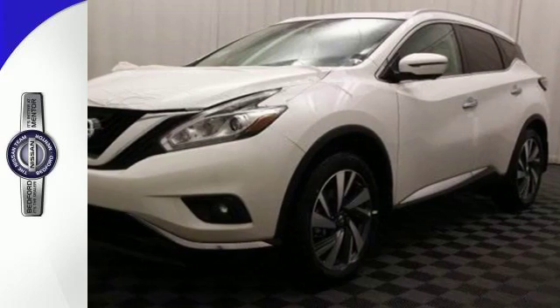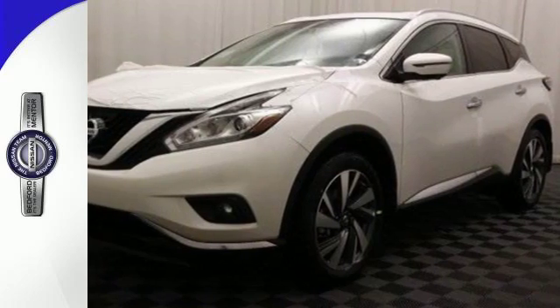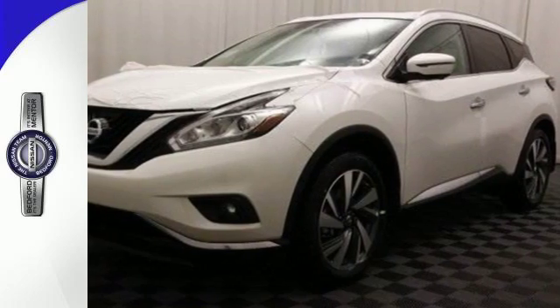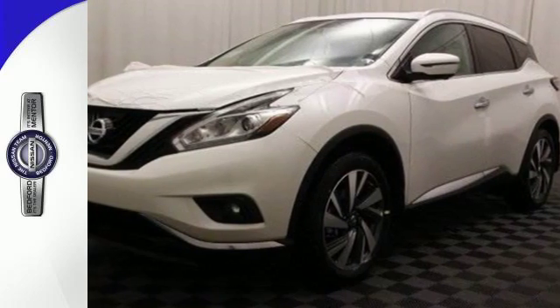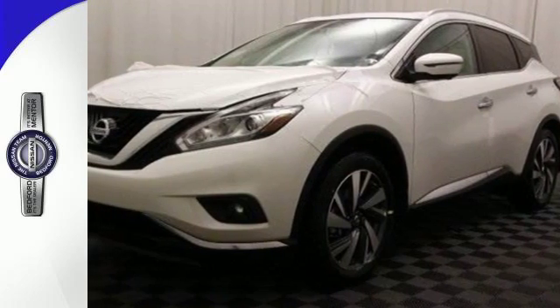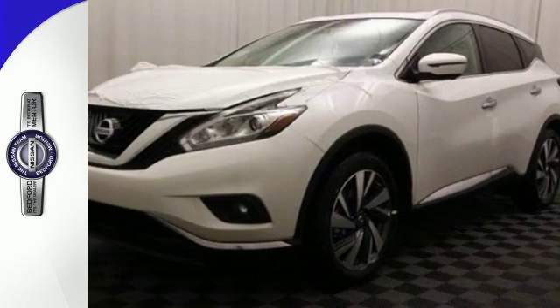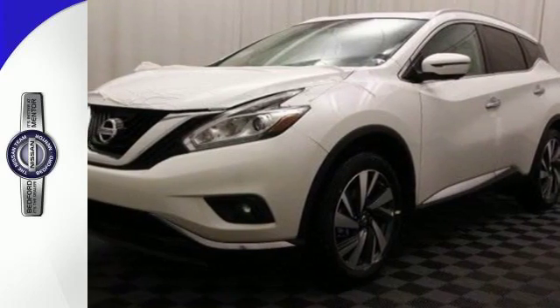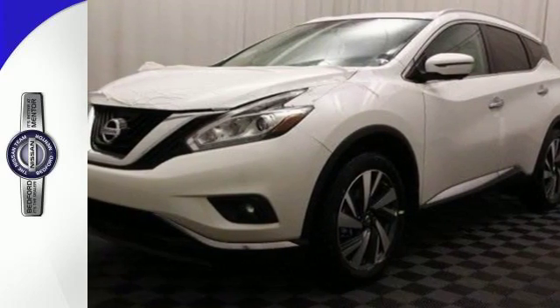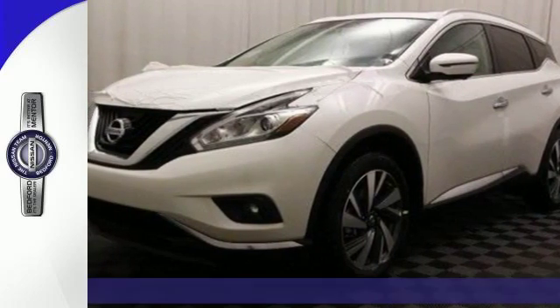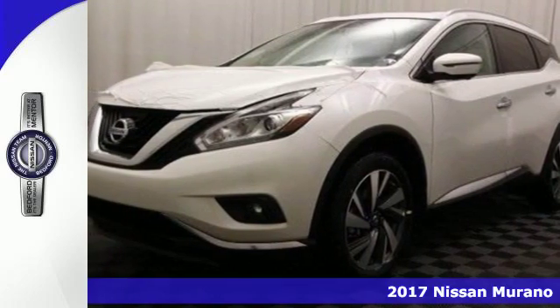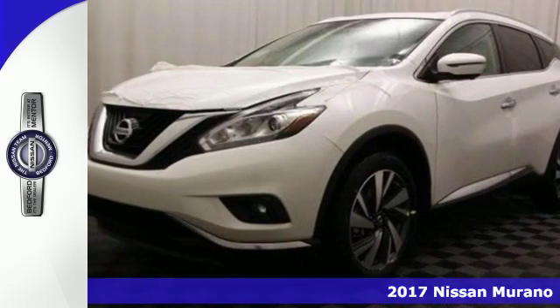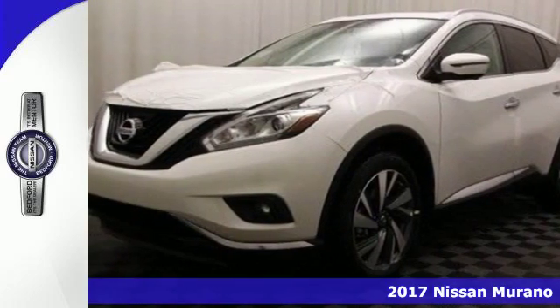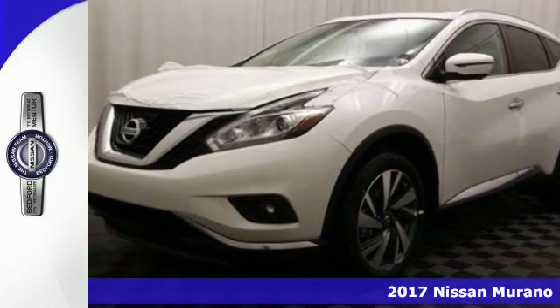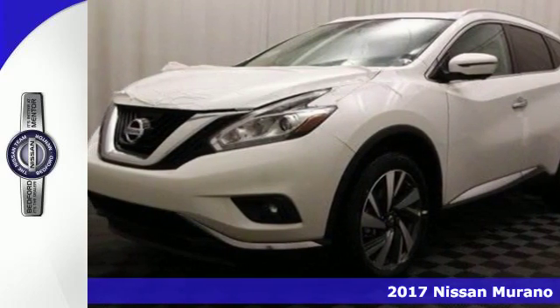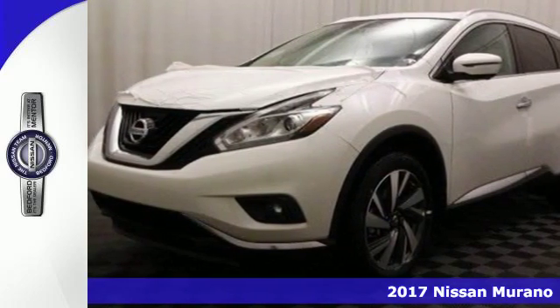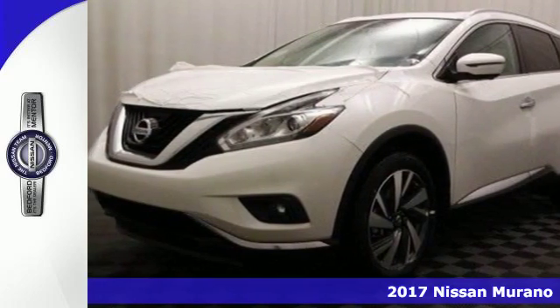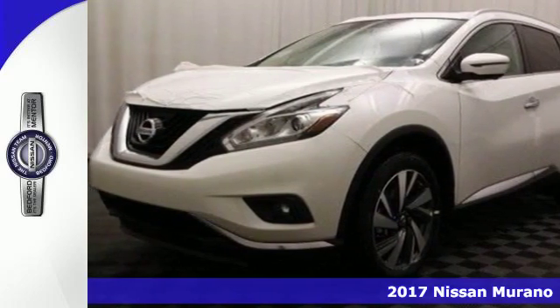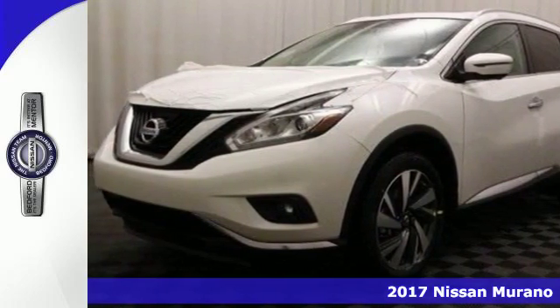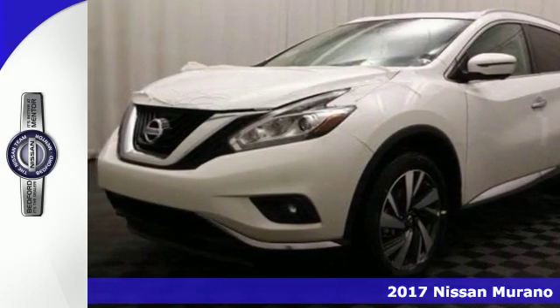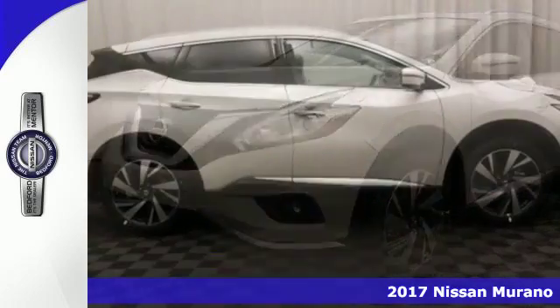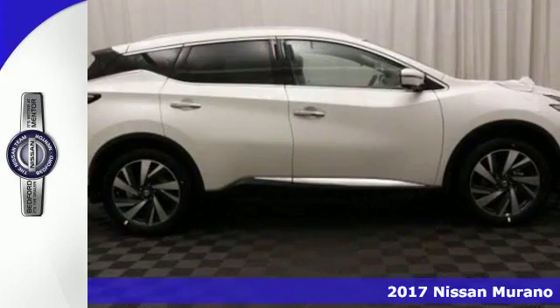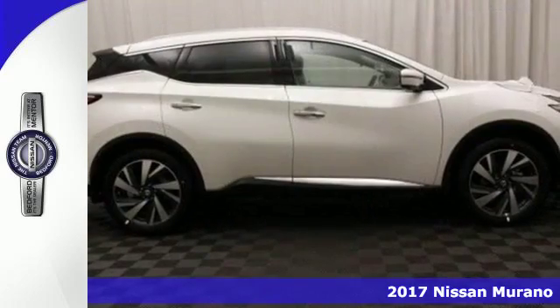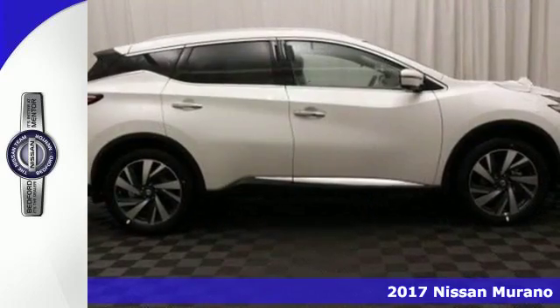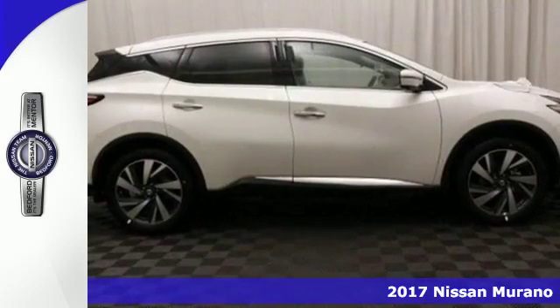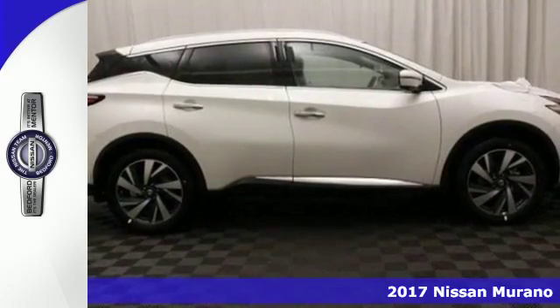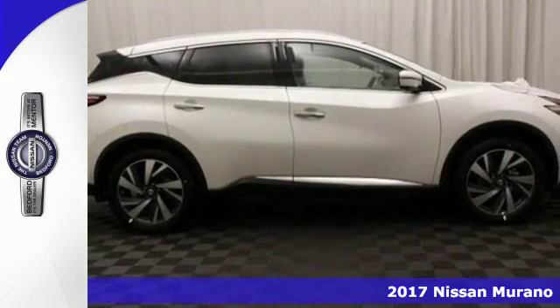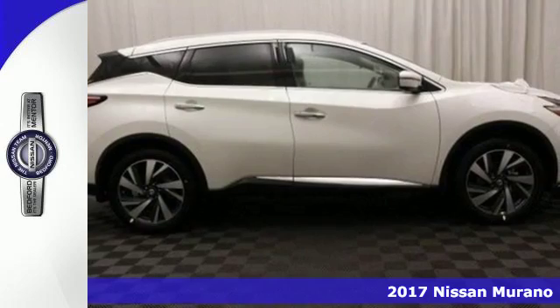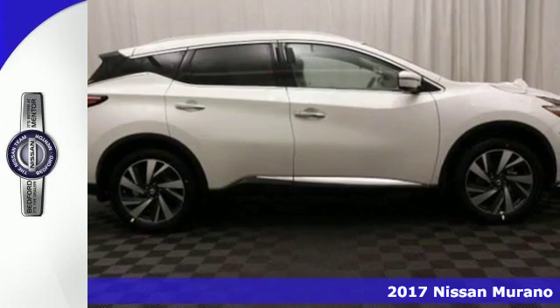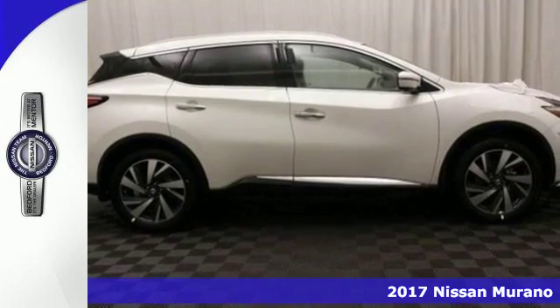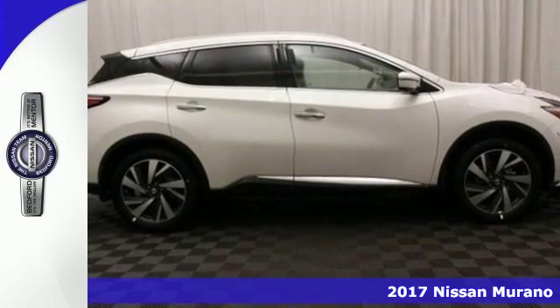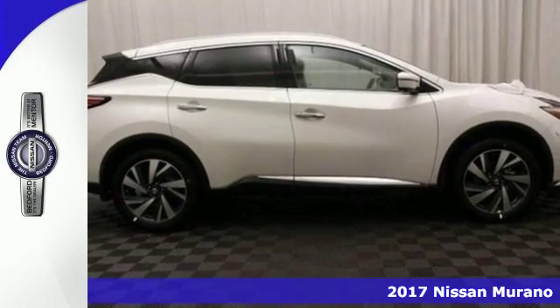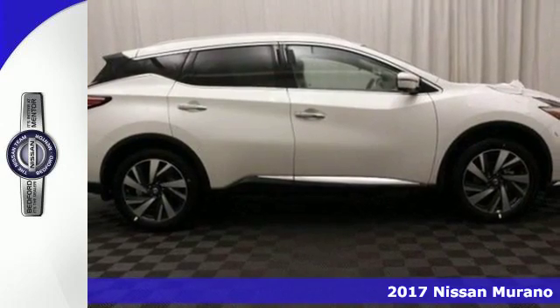Here's a 2017 Nissan Murano. Discover smart features in this striking SUV.